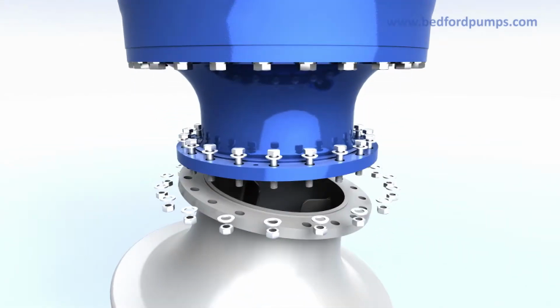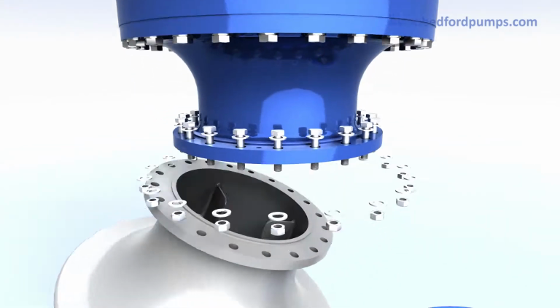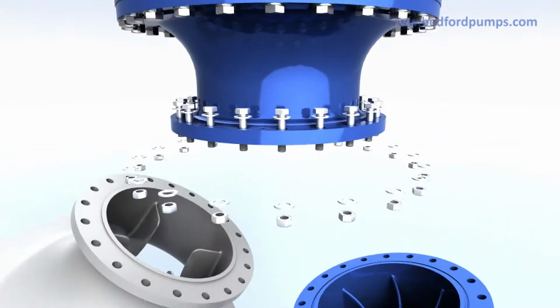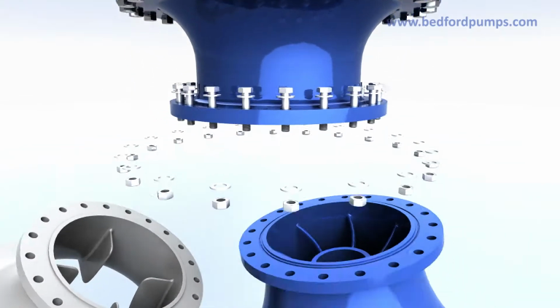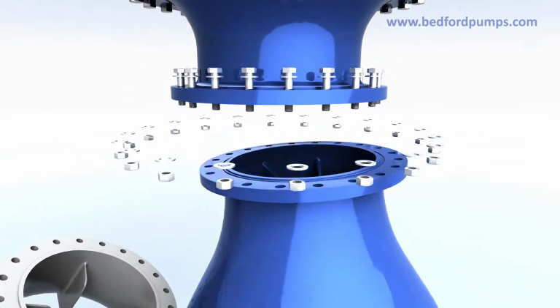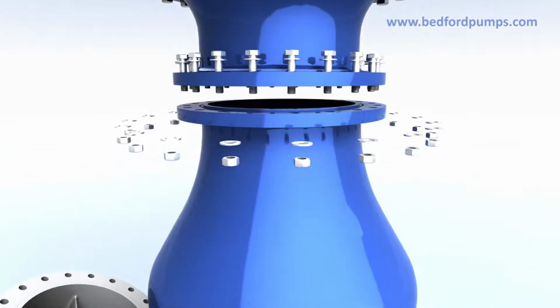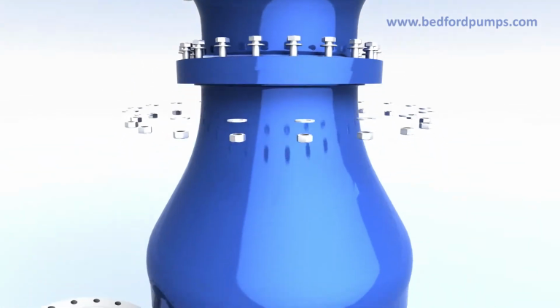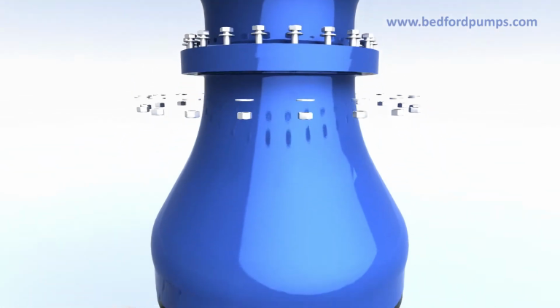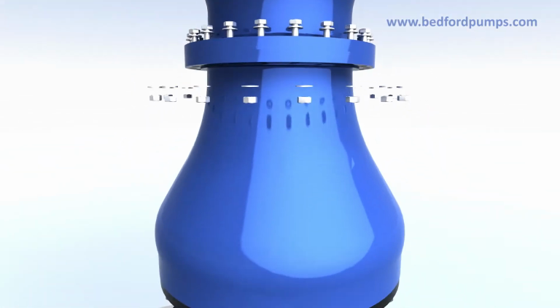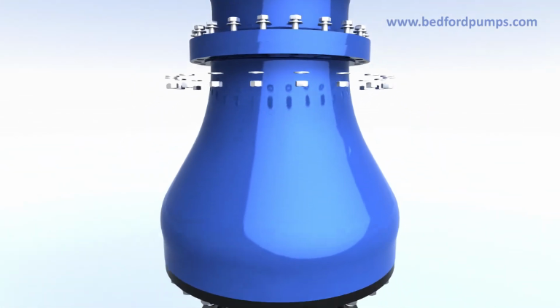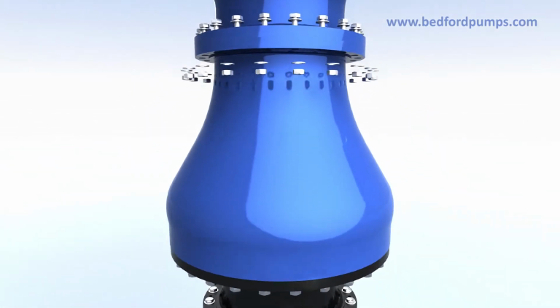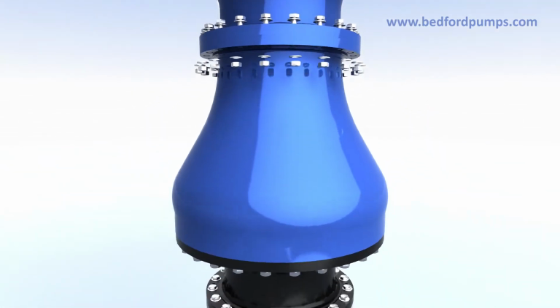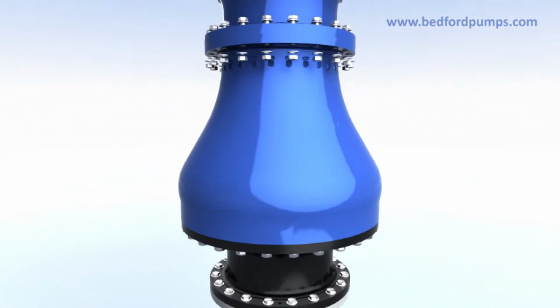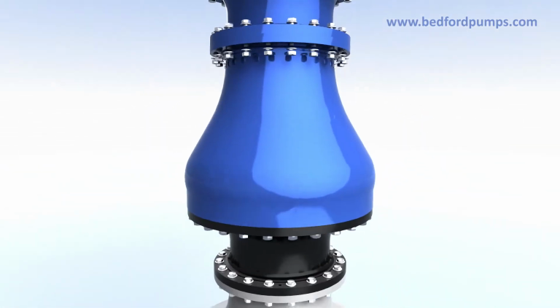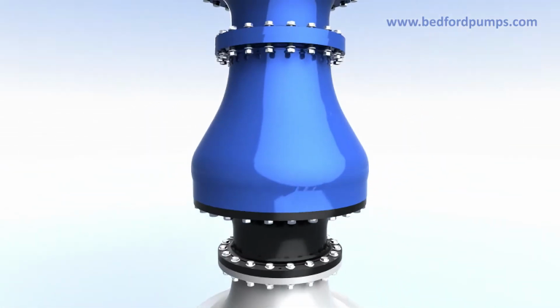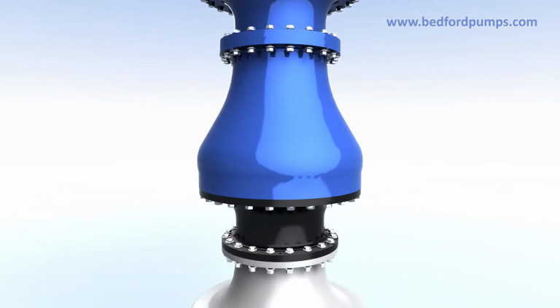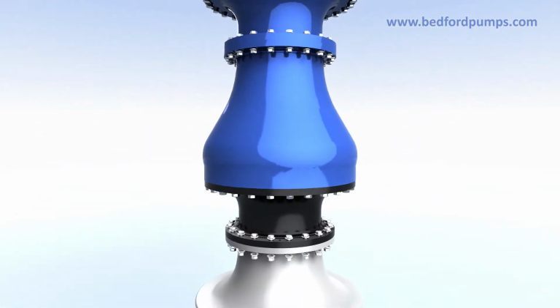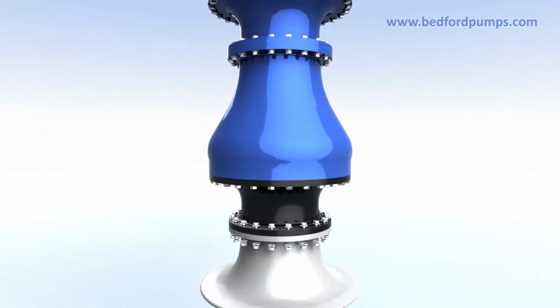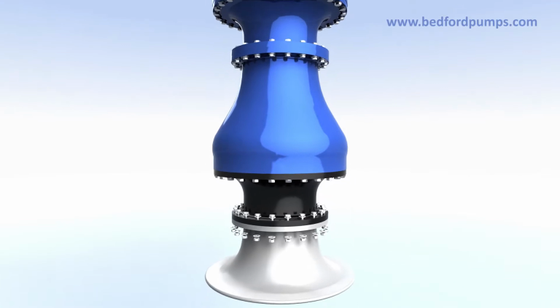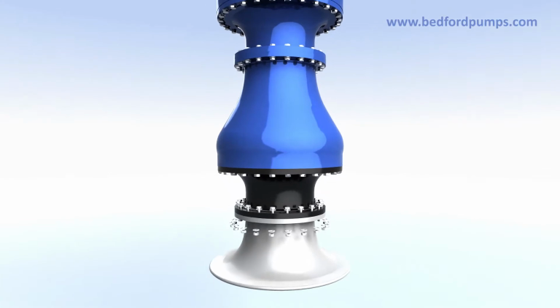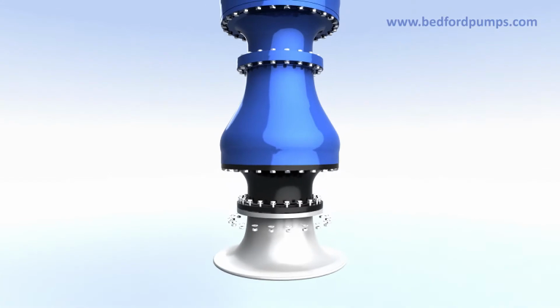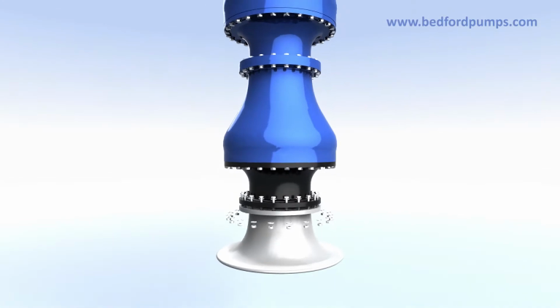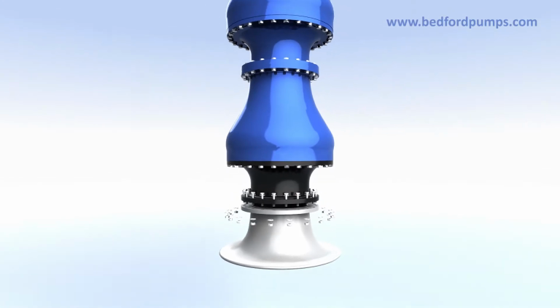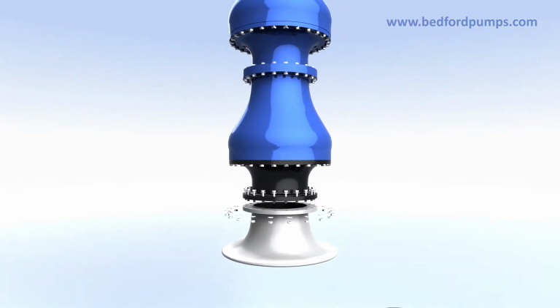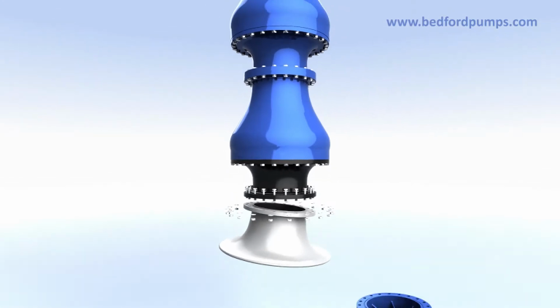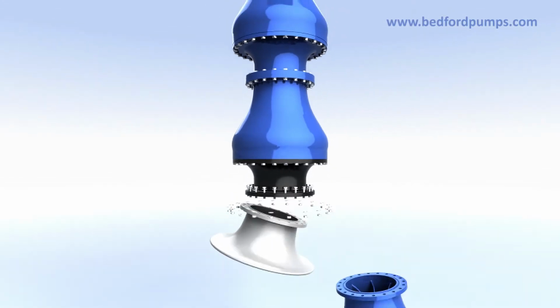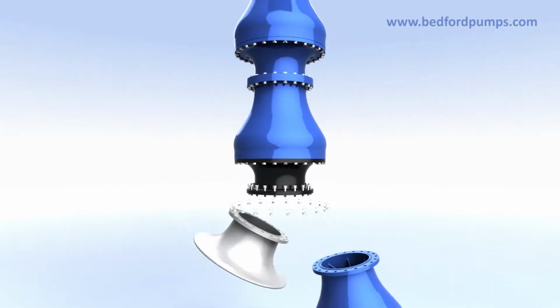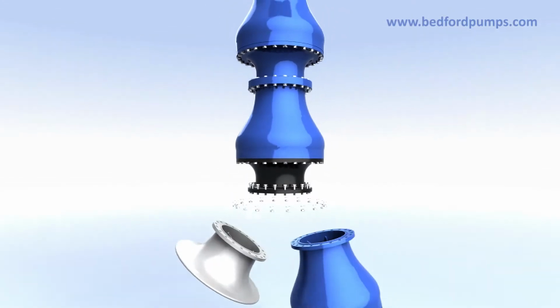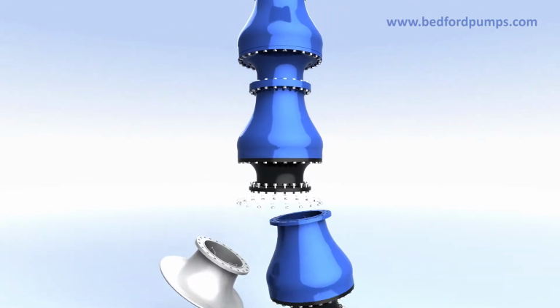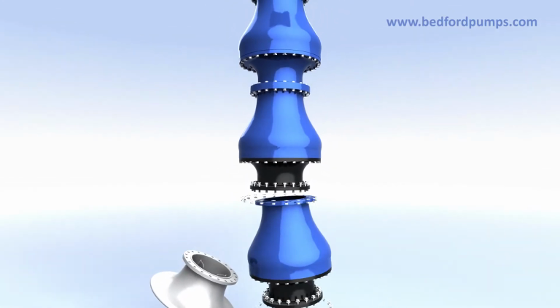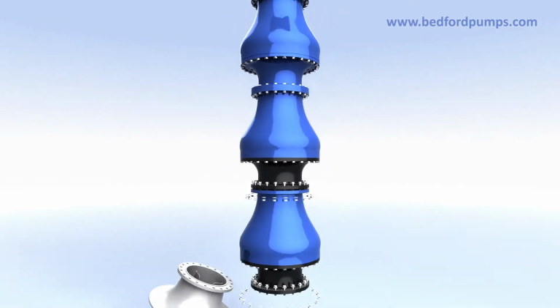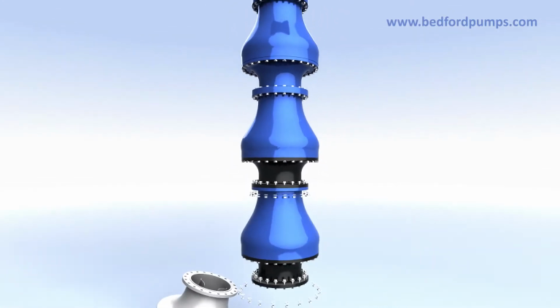The pumps are available with single, dual and multi-stage turbine options.